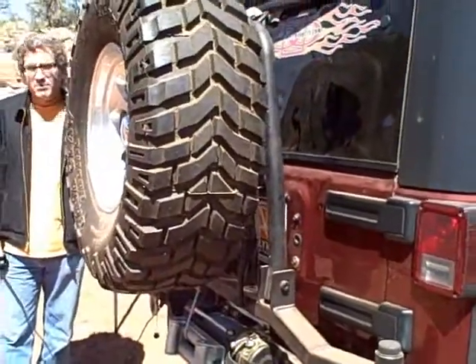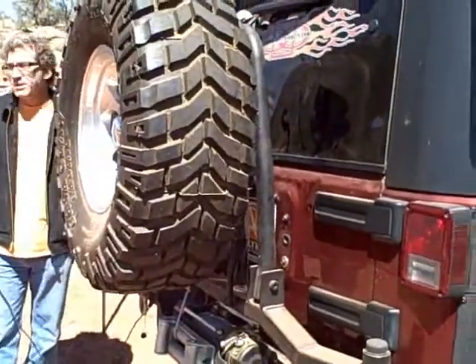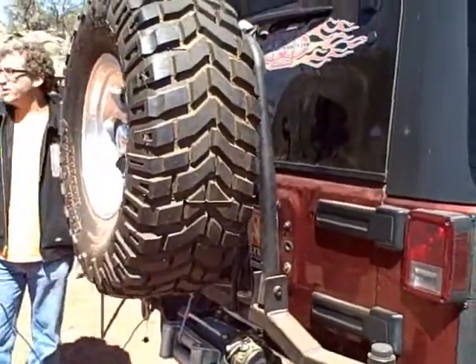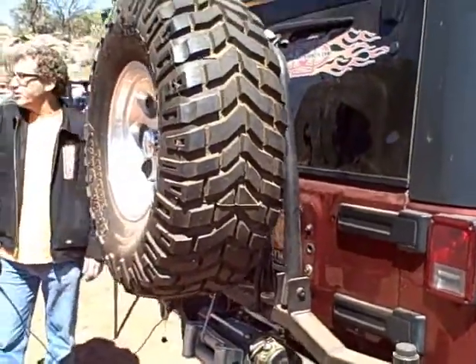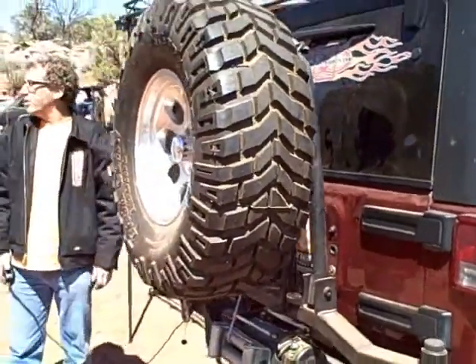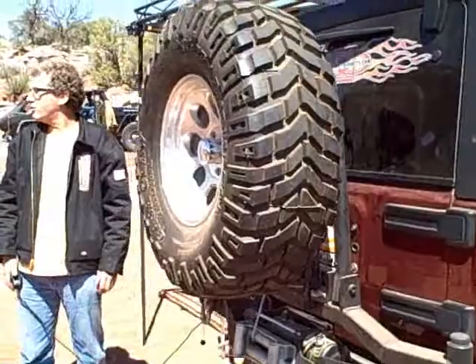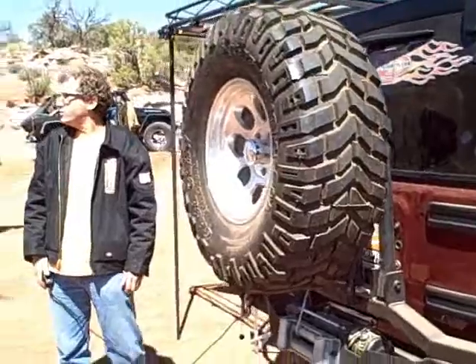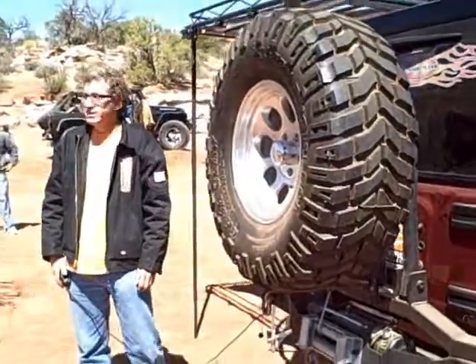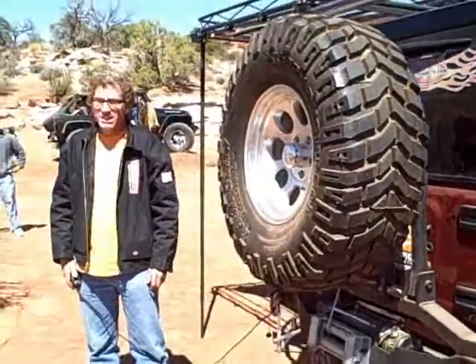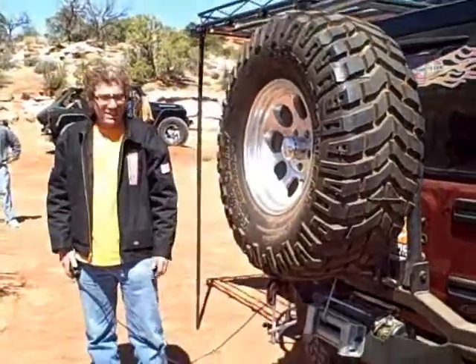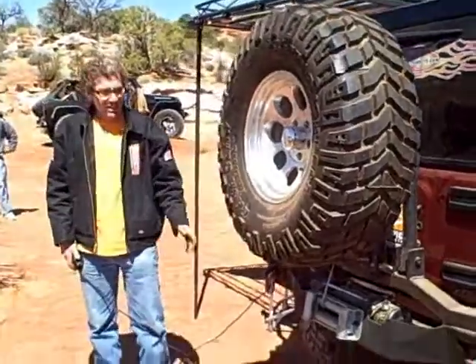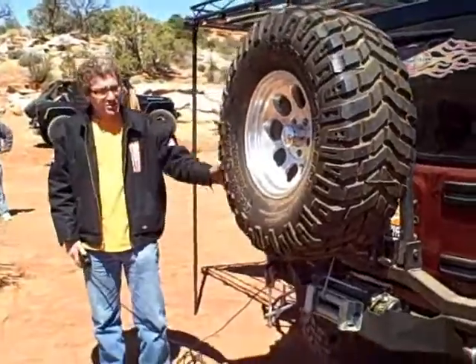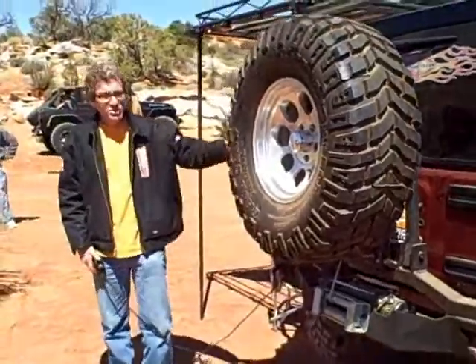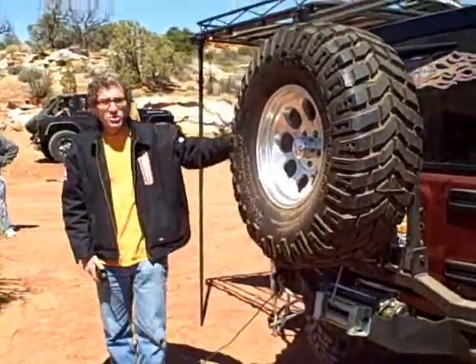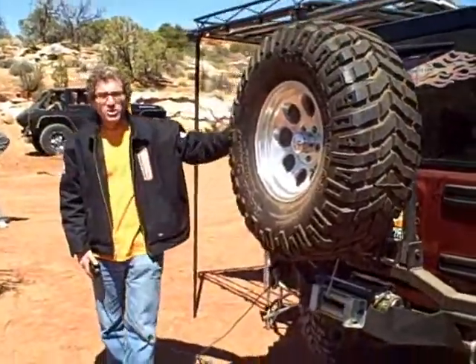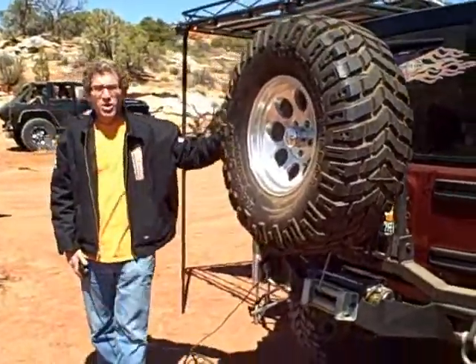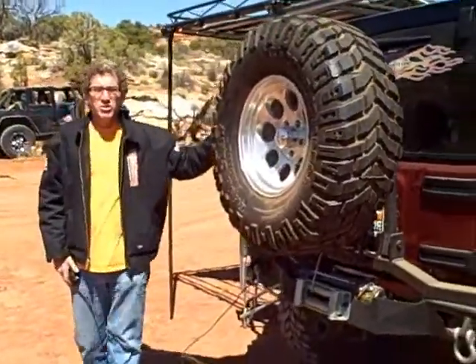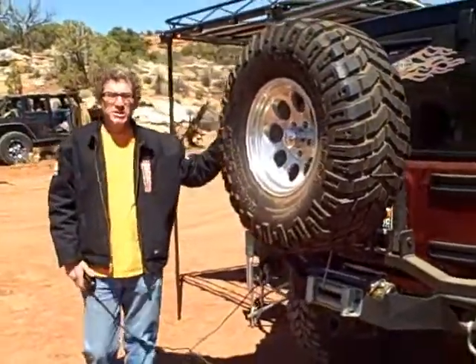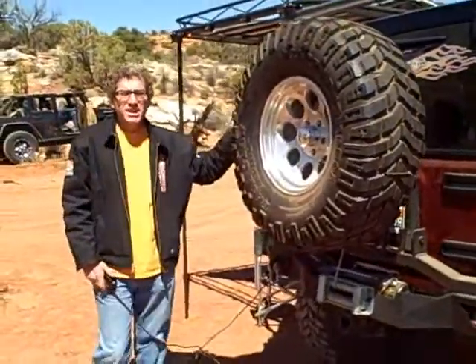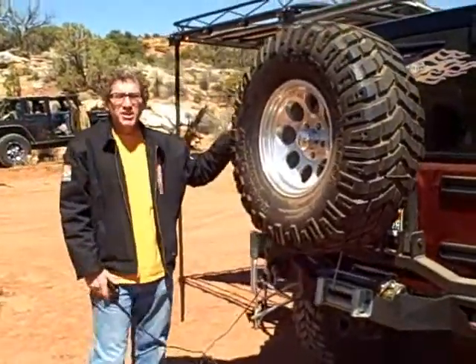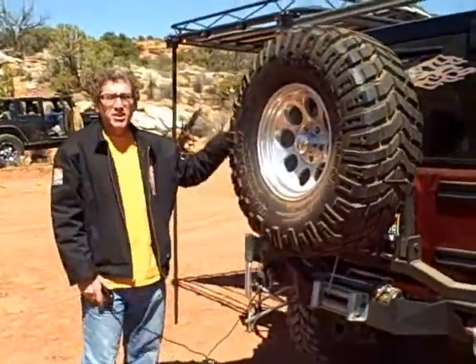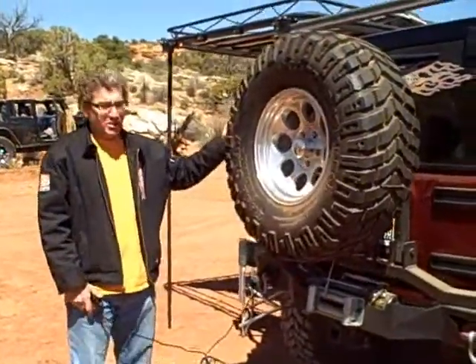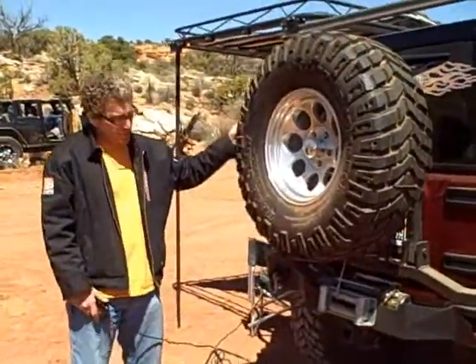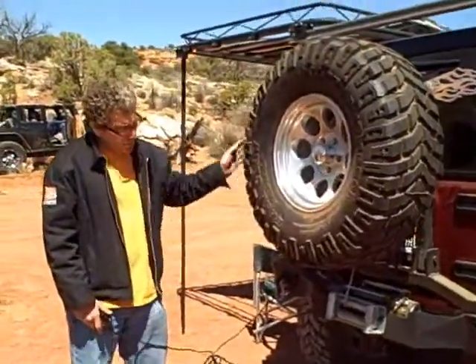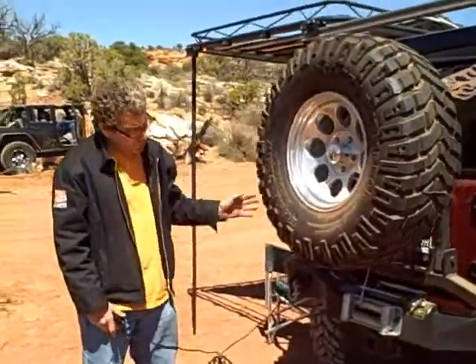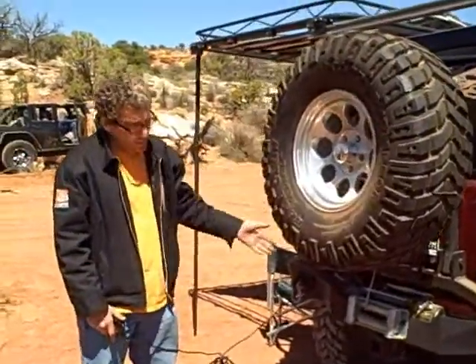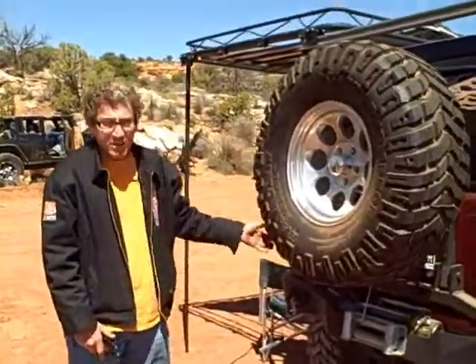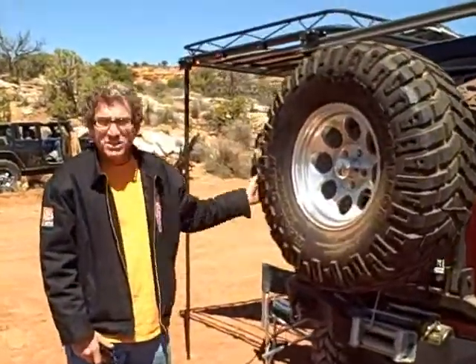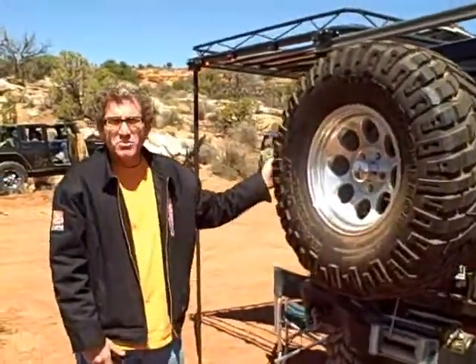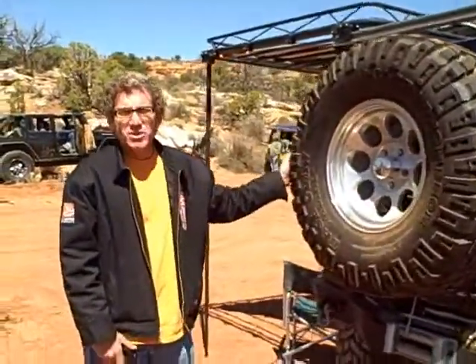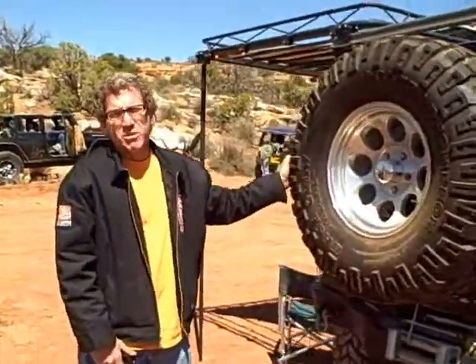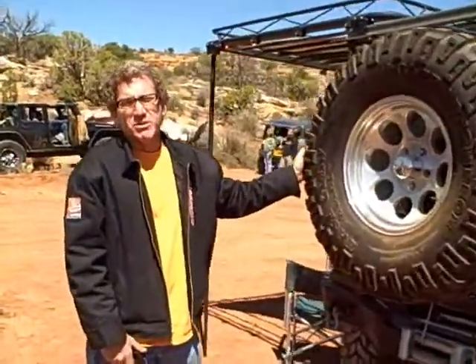There you go. That is the new Olympic tire carrier with the Smuggler bumper.